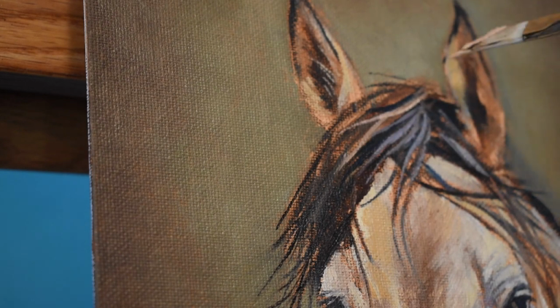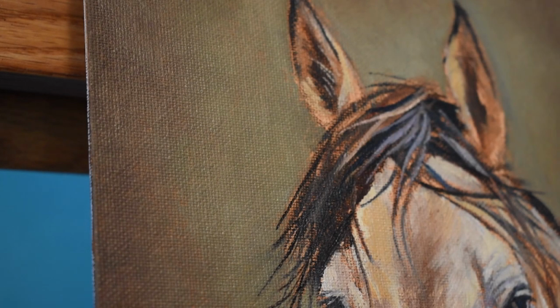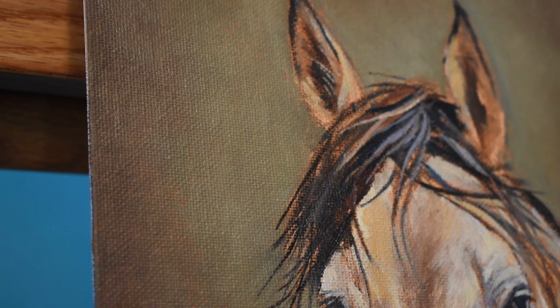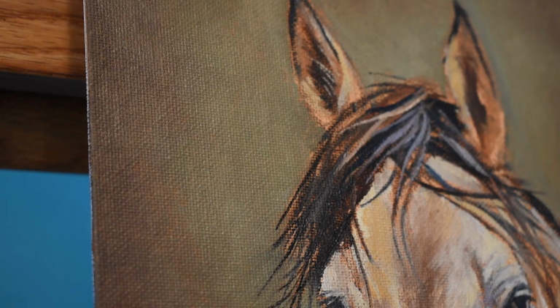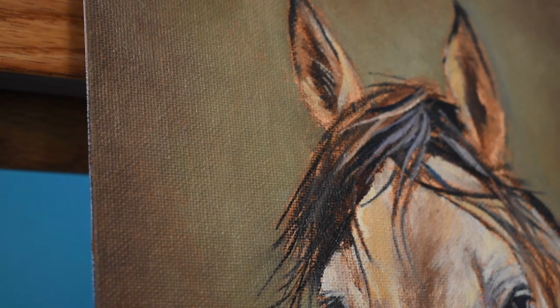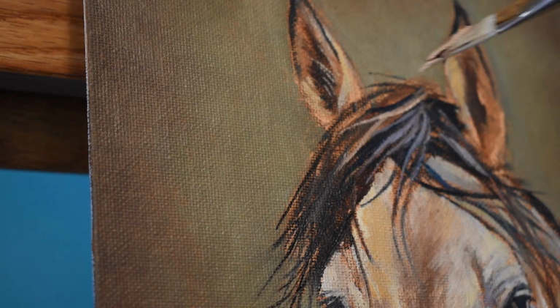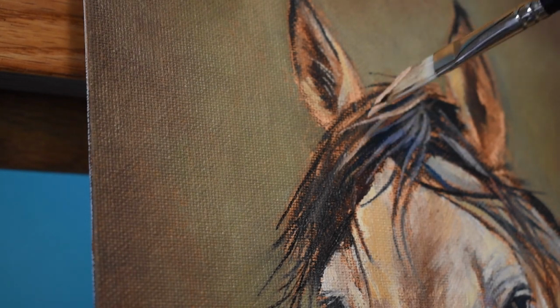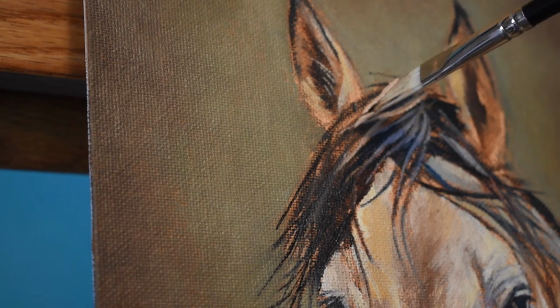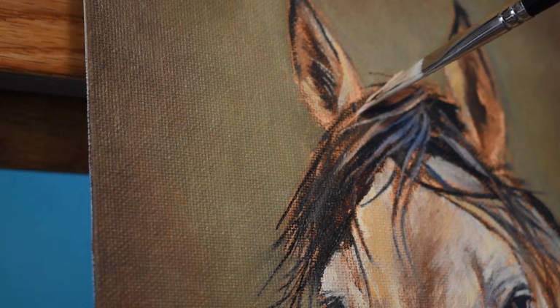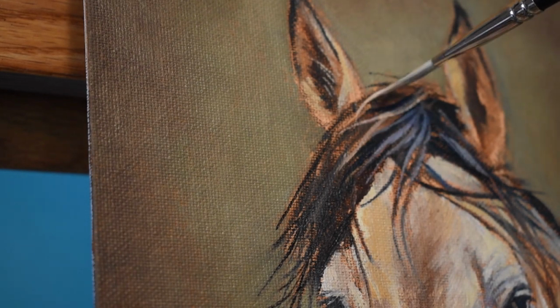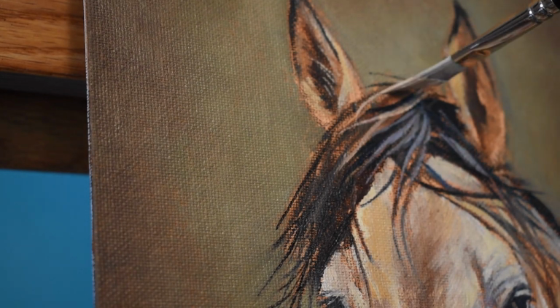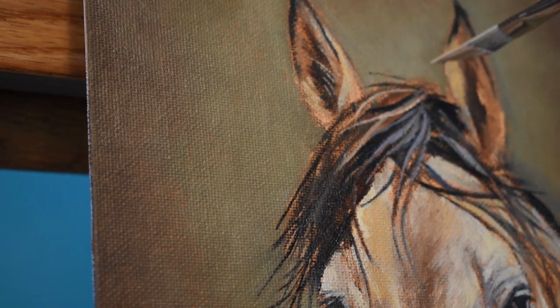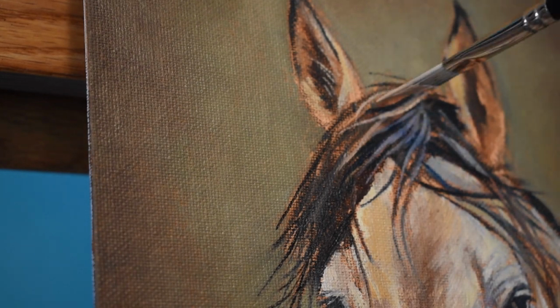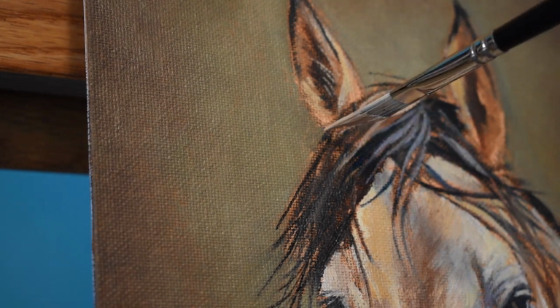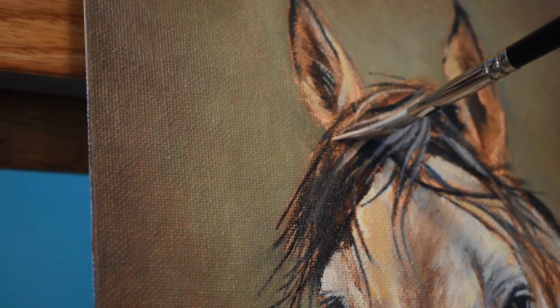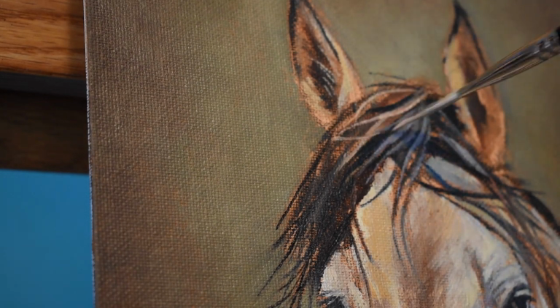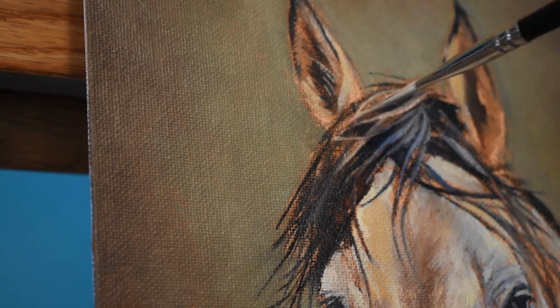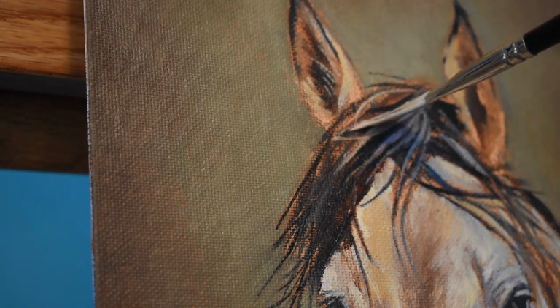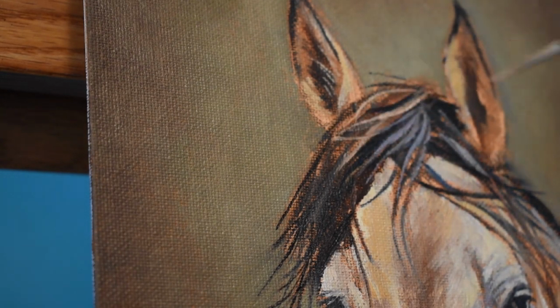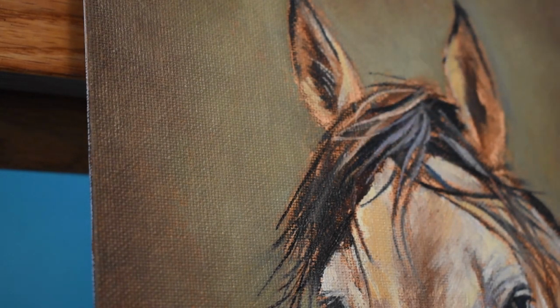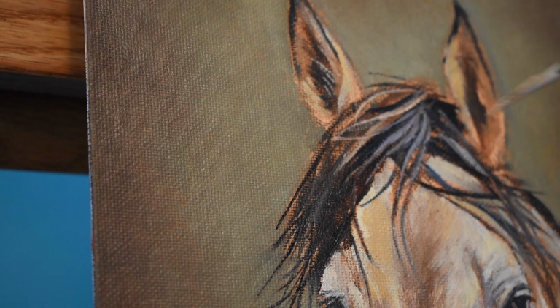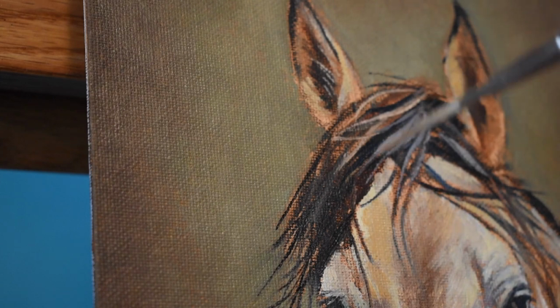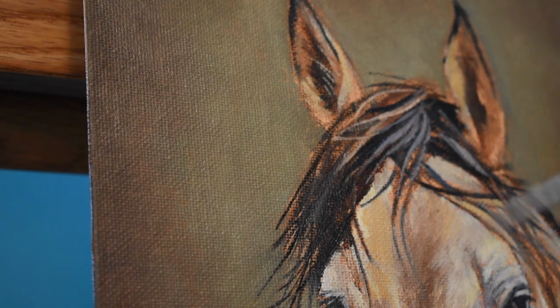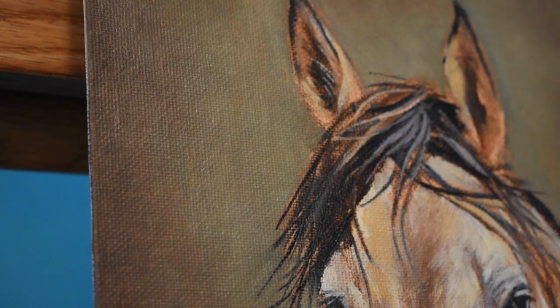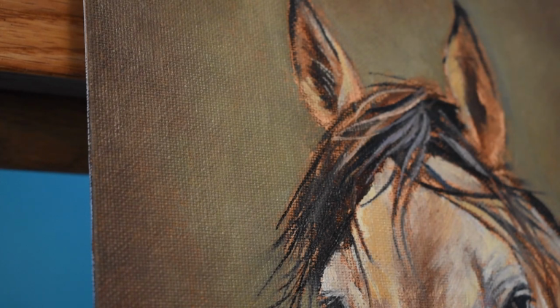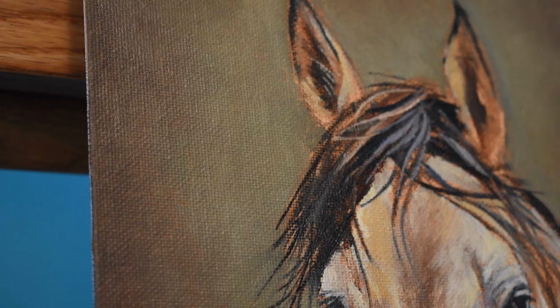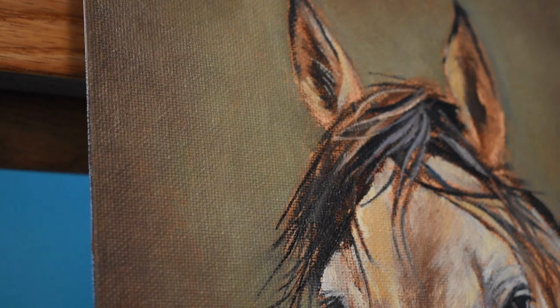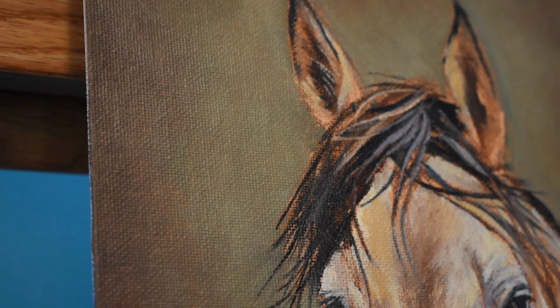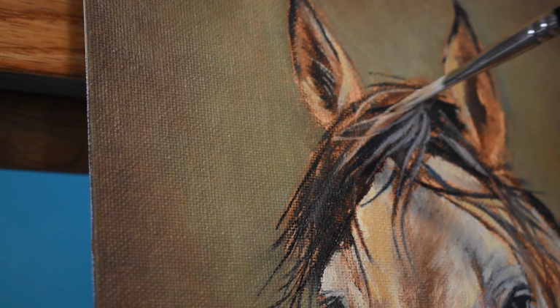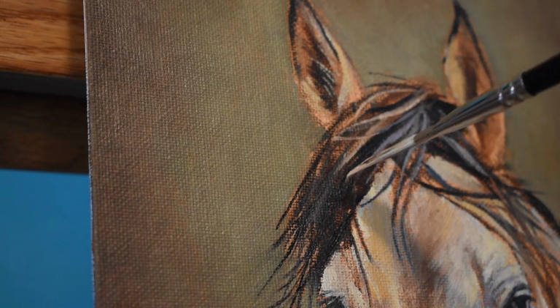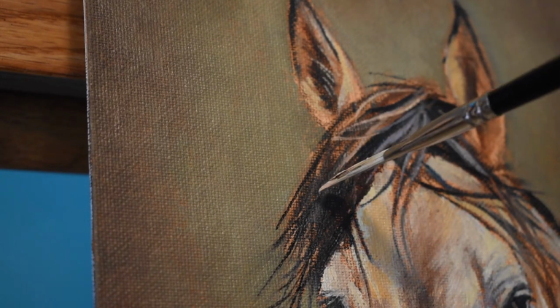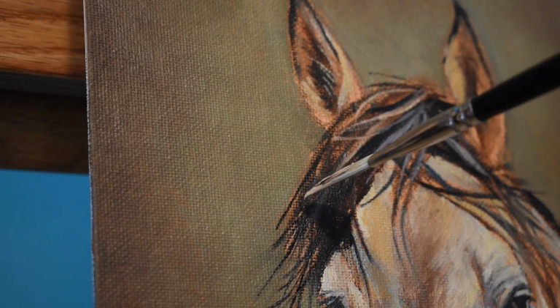I add some strong highlights at the top of the mane here with a mixture of Titanium White, Naples Yellow, and Burnt Sienna.